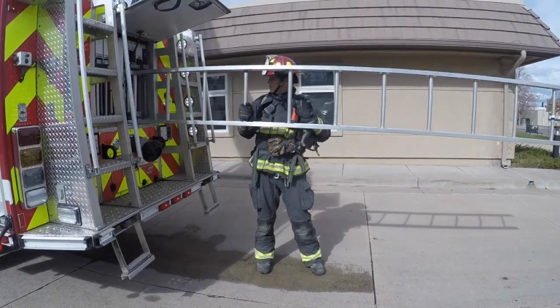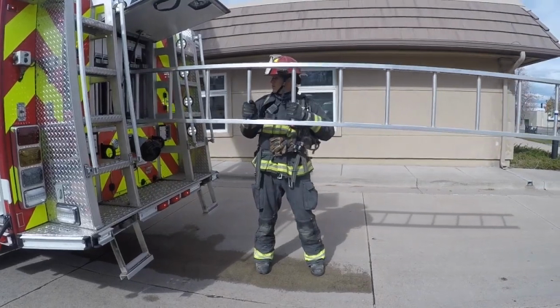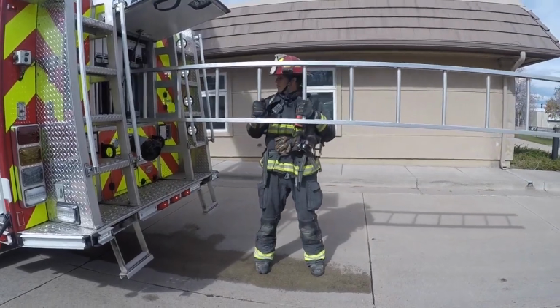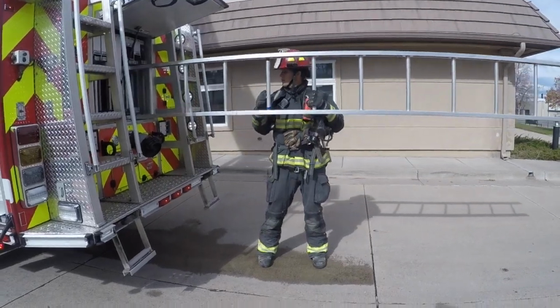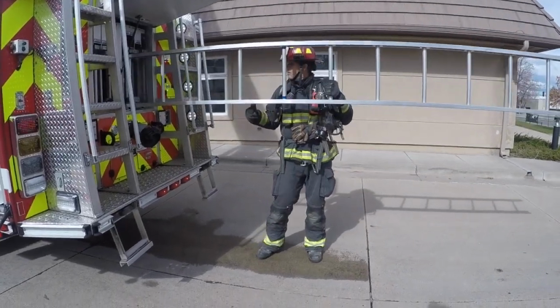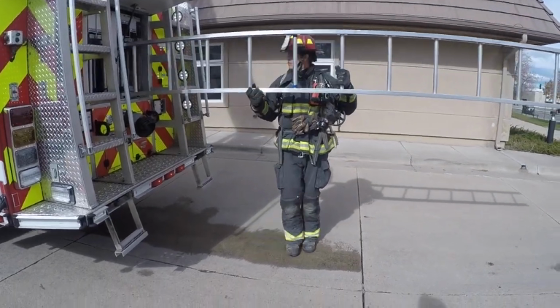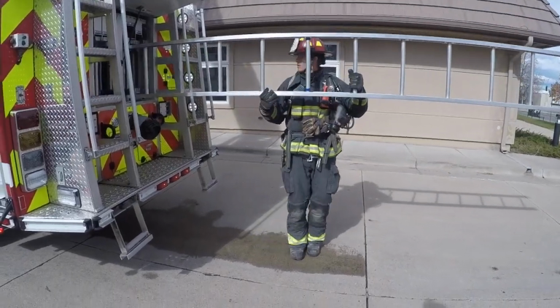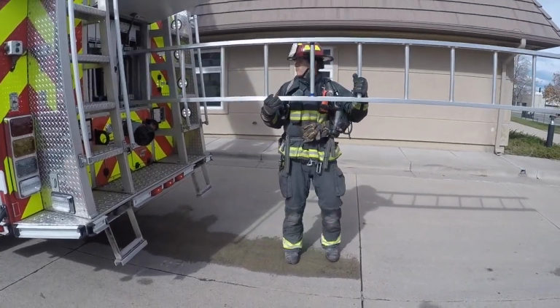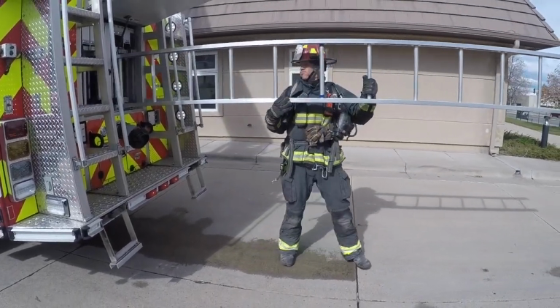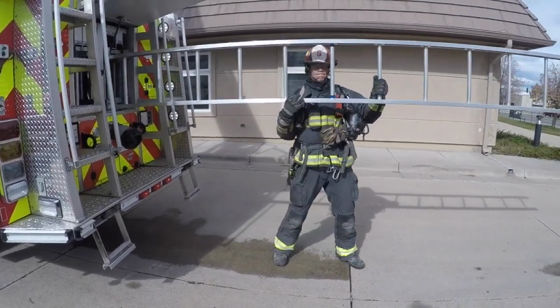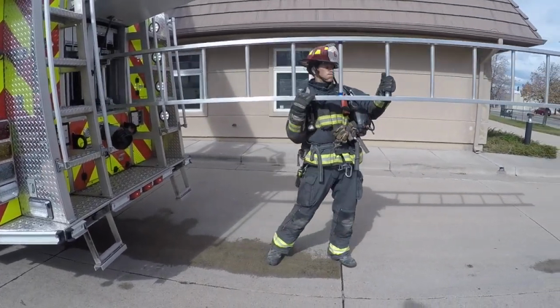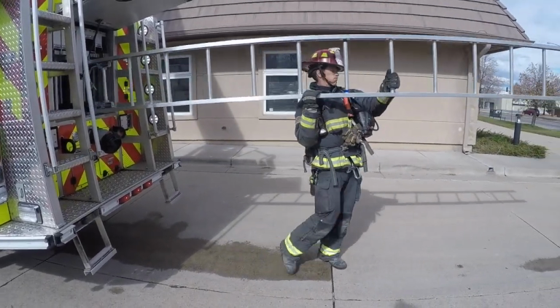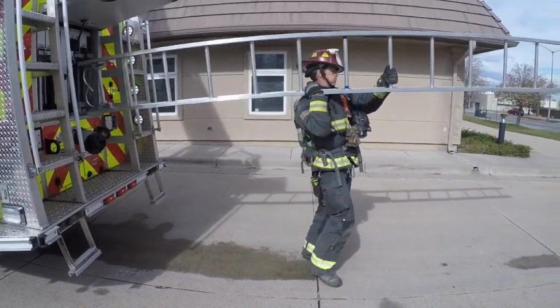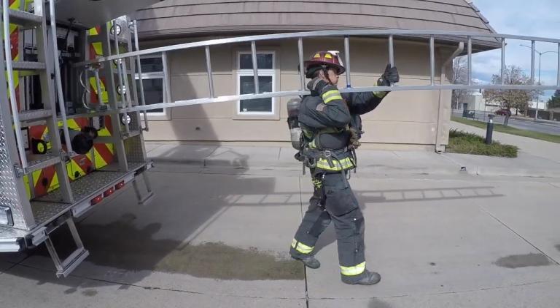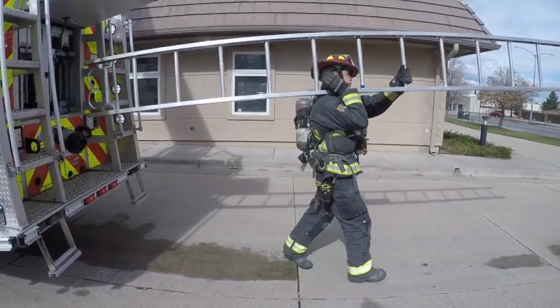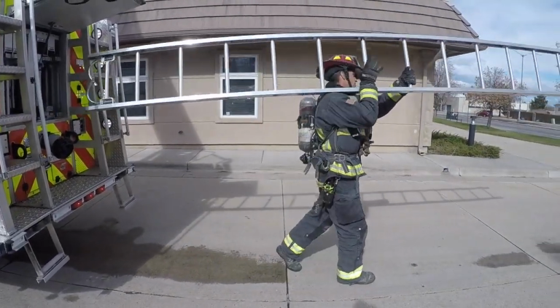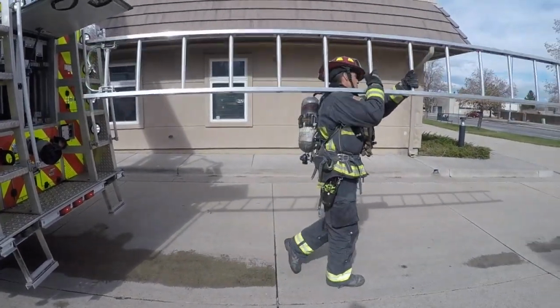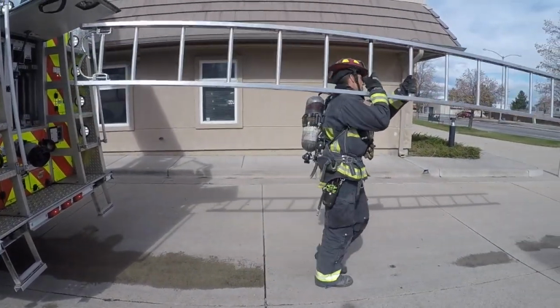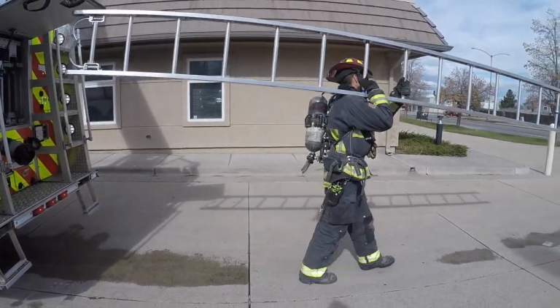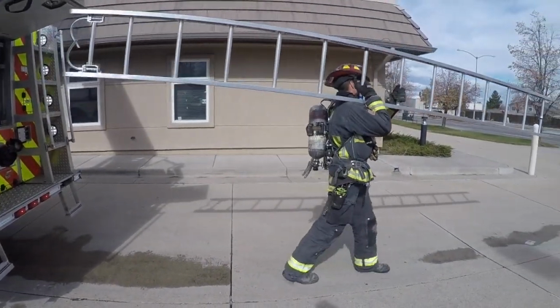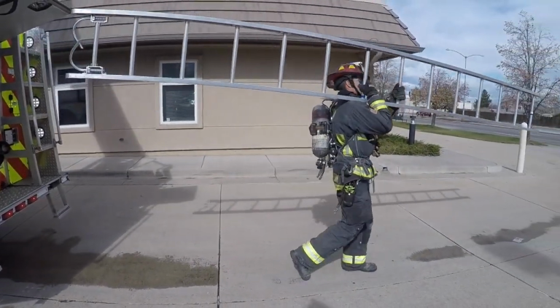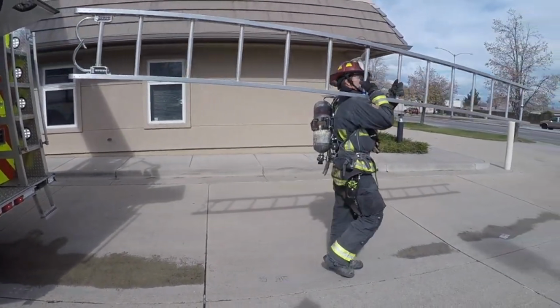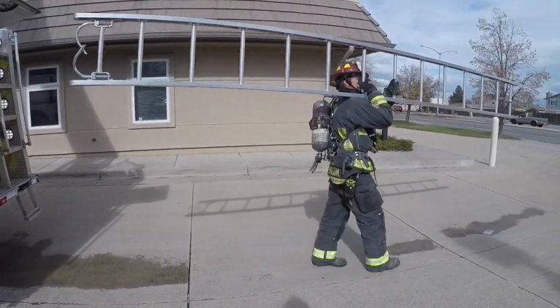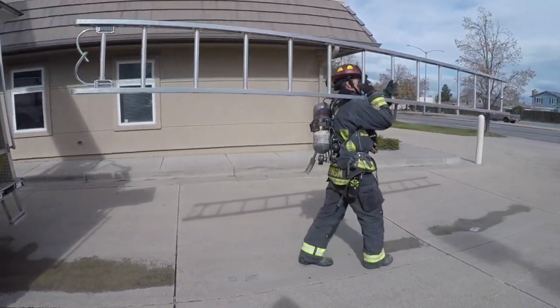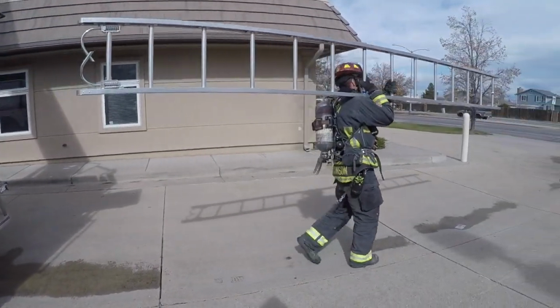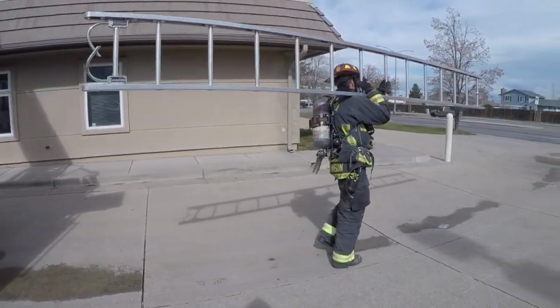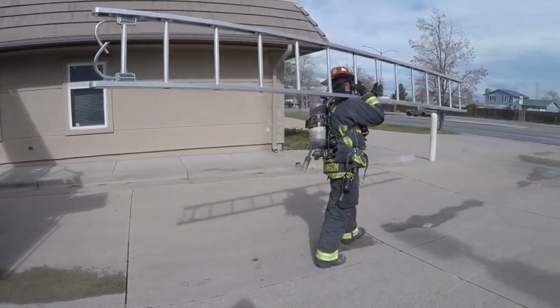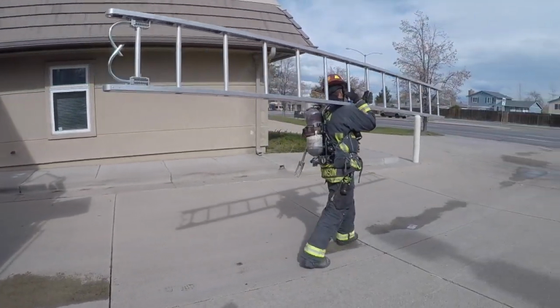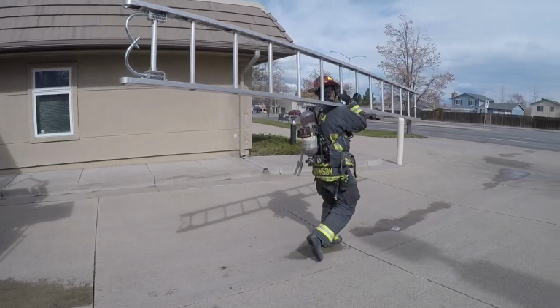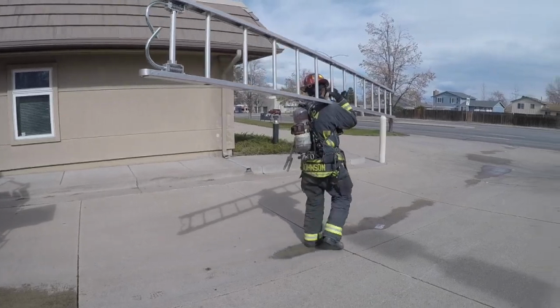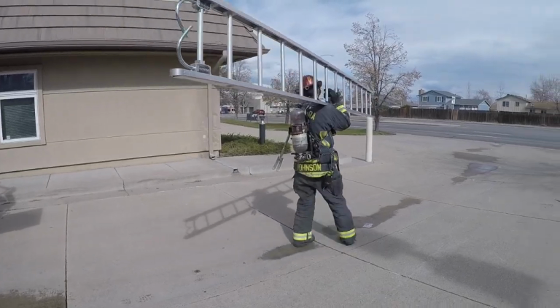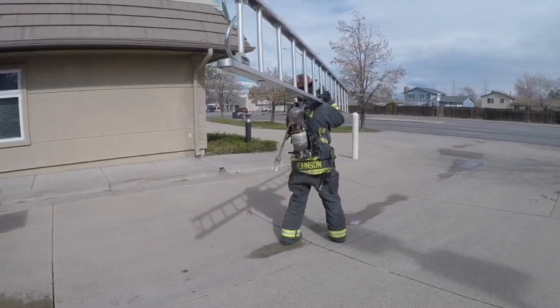Welcome to Mile High Fire Training. This video we're going to show you the deployment and movement of straight ladders.